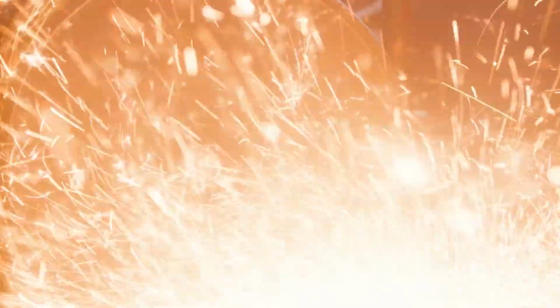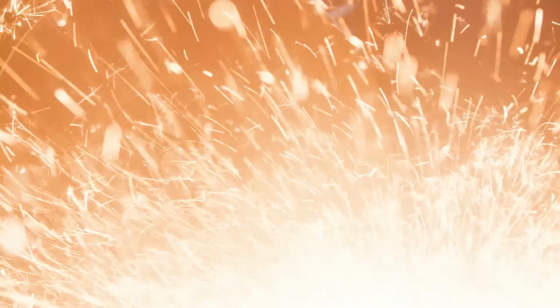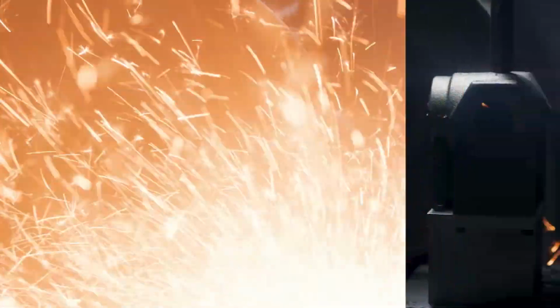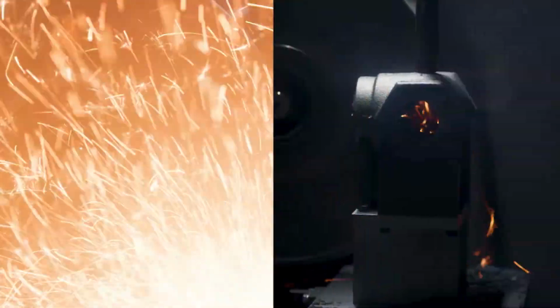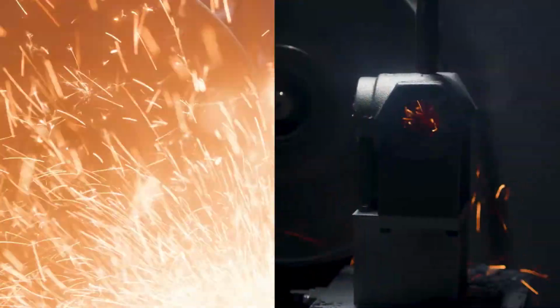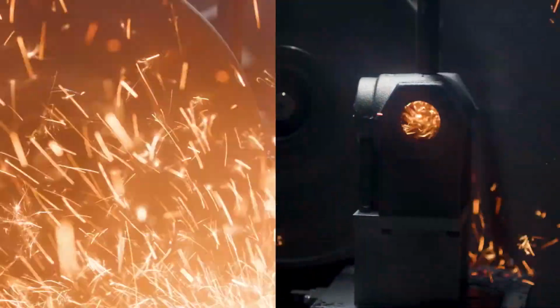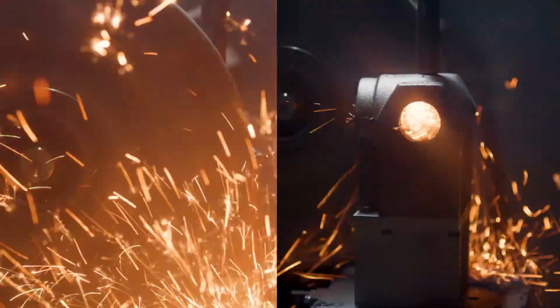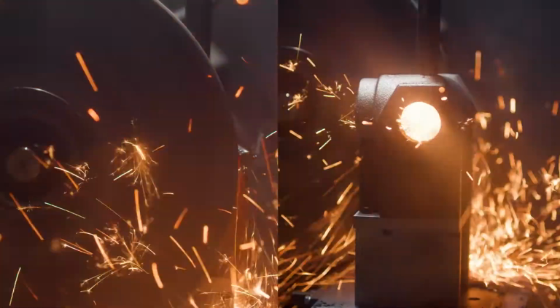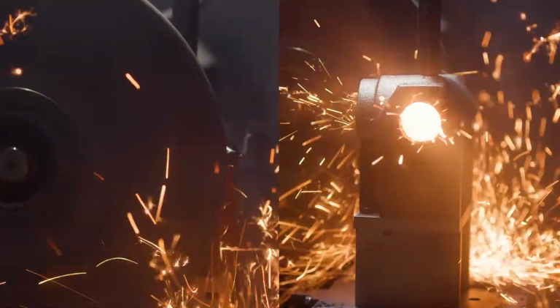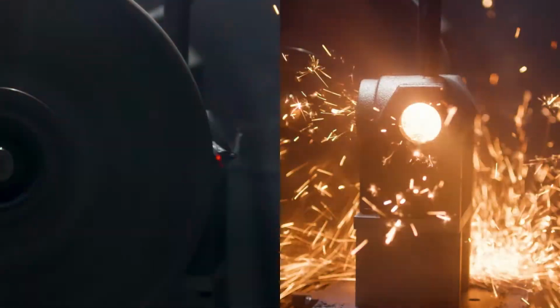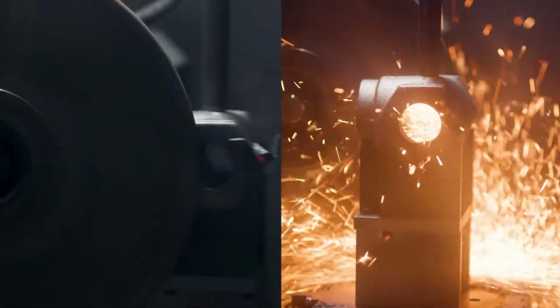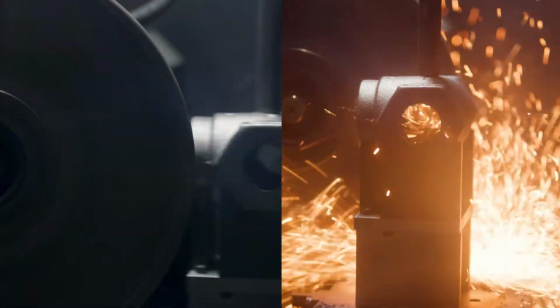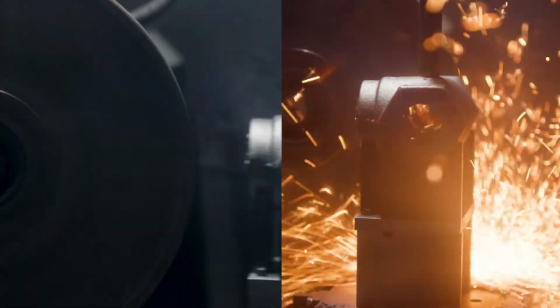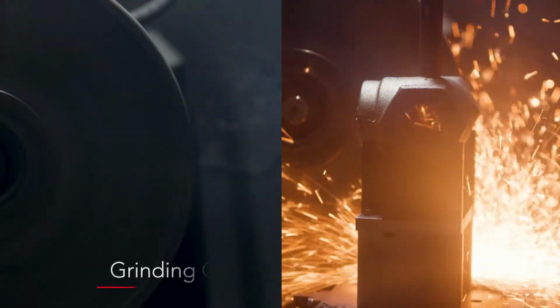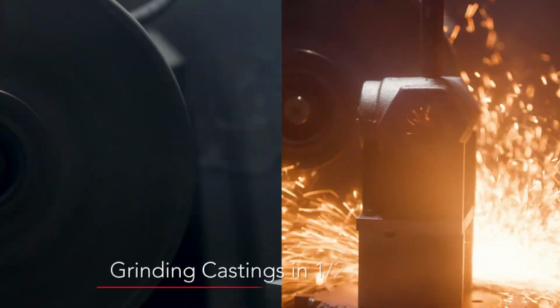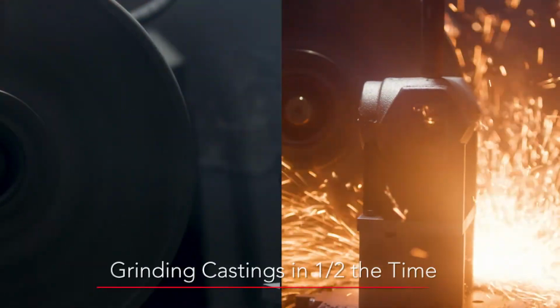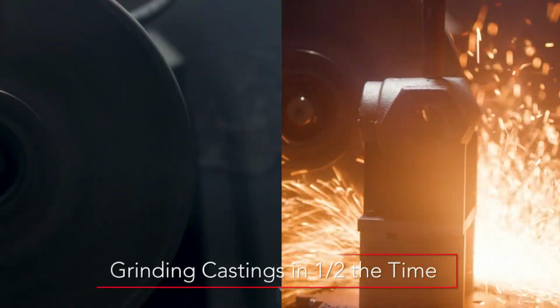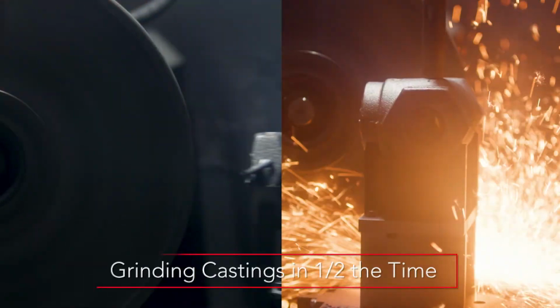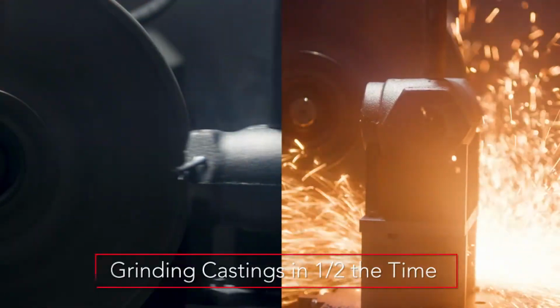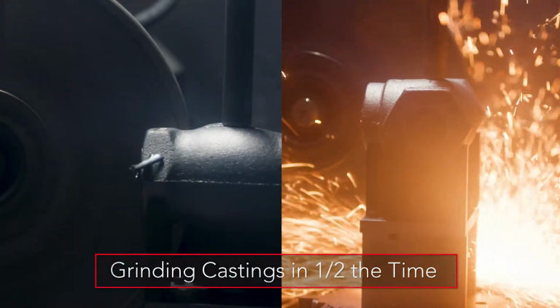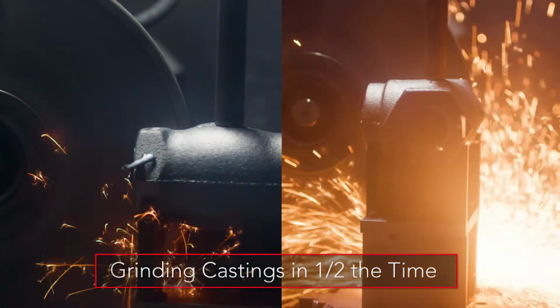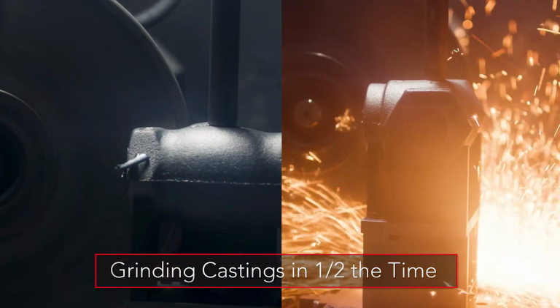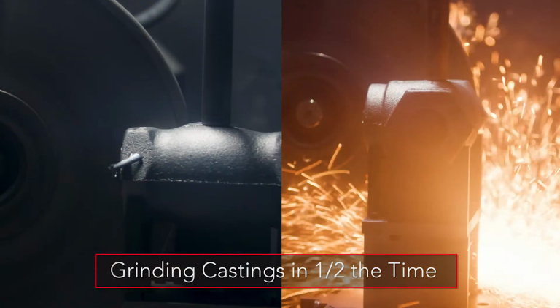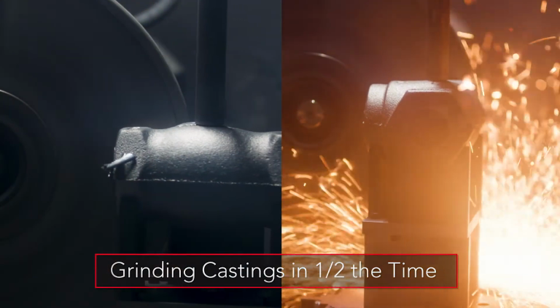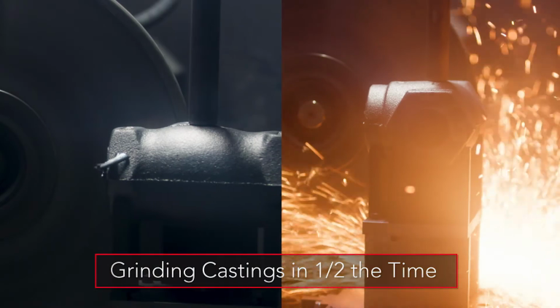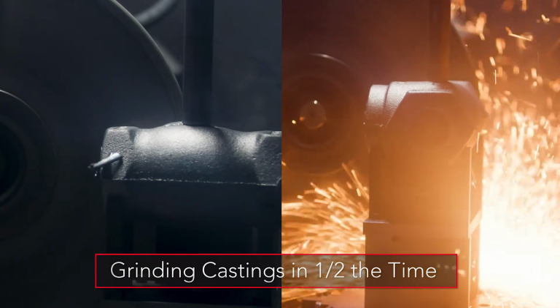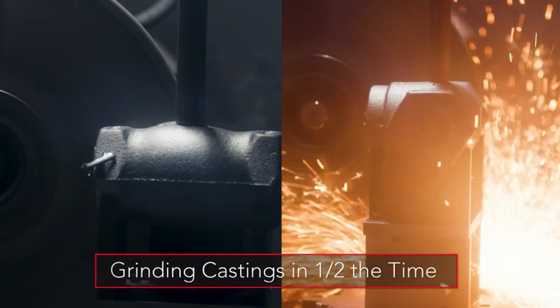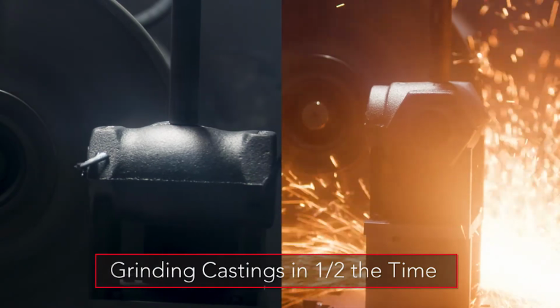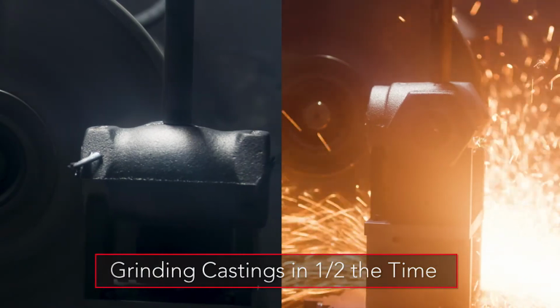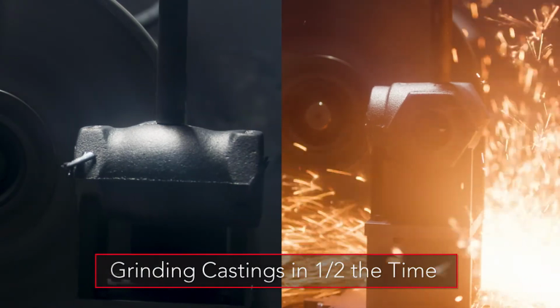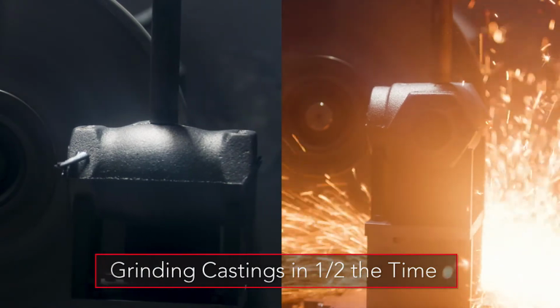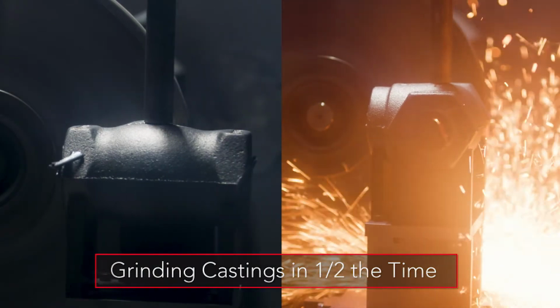Some jobs that we are currently running on the Berinder, we can grind in half the time, as opposed to traditional hand grinding.